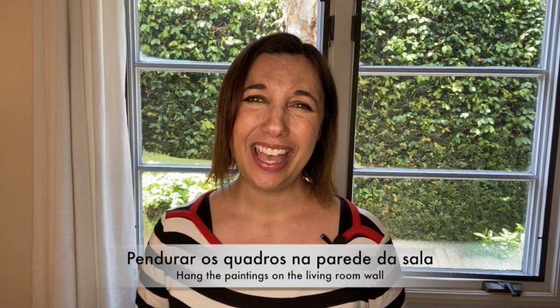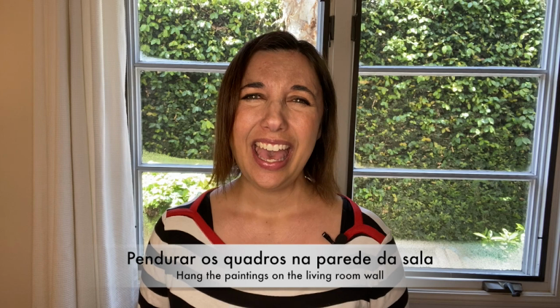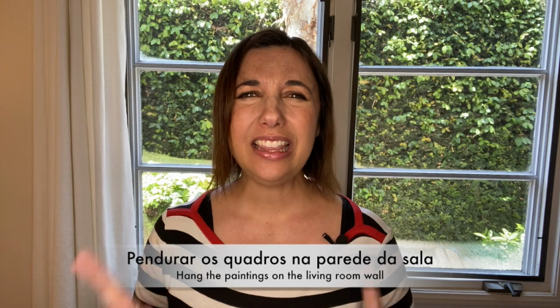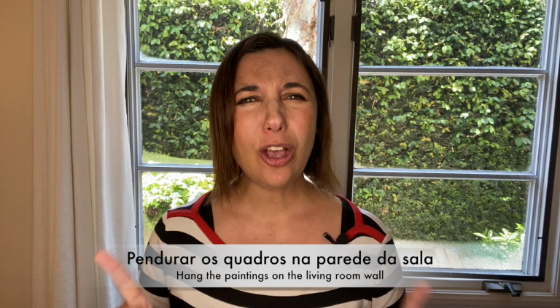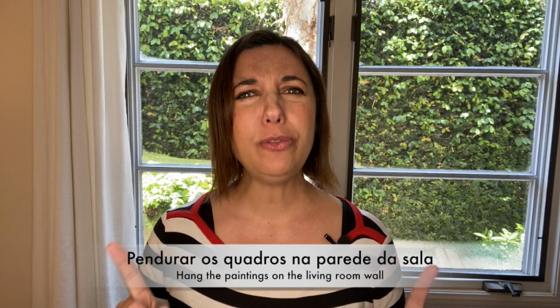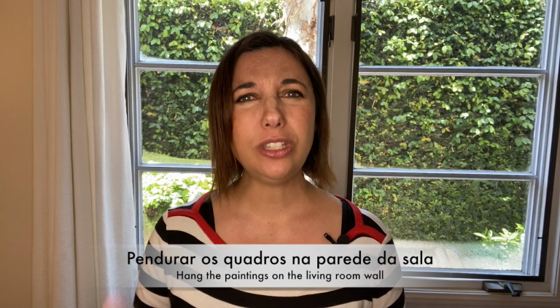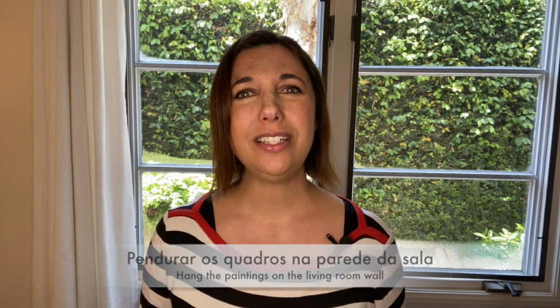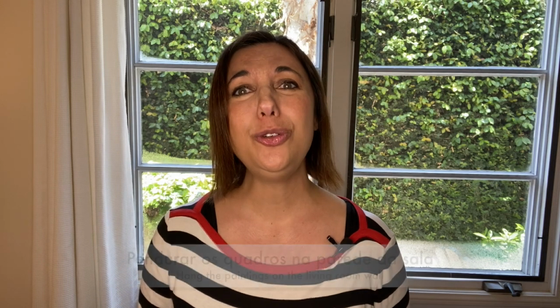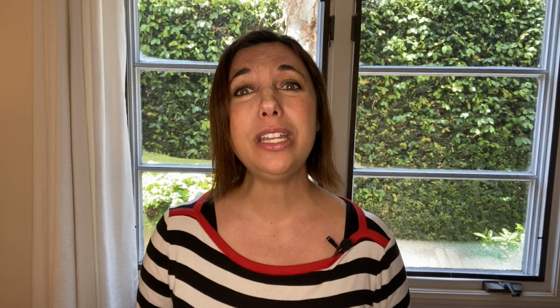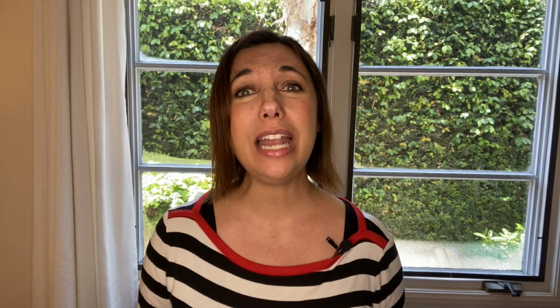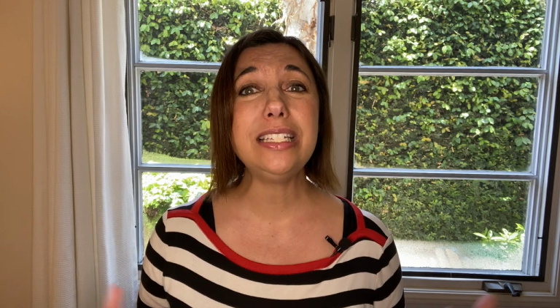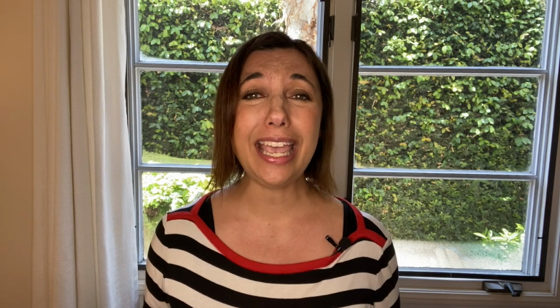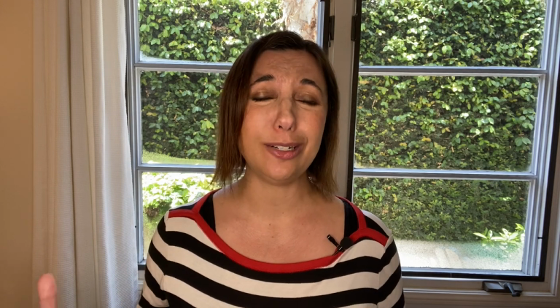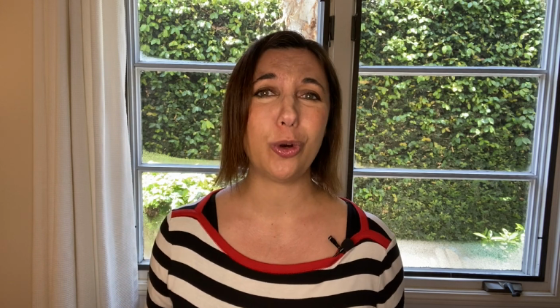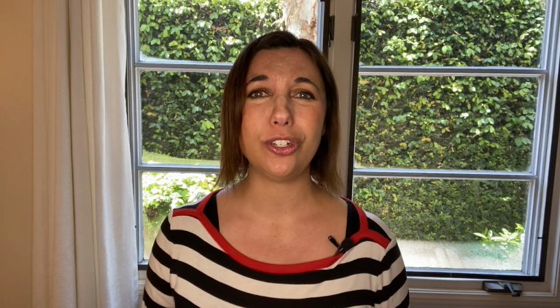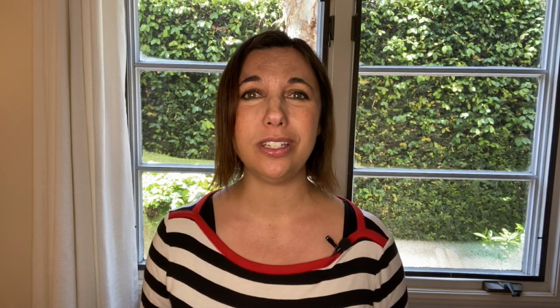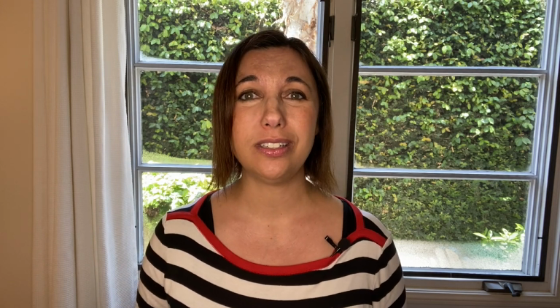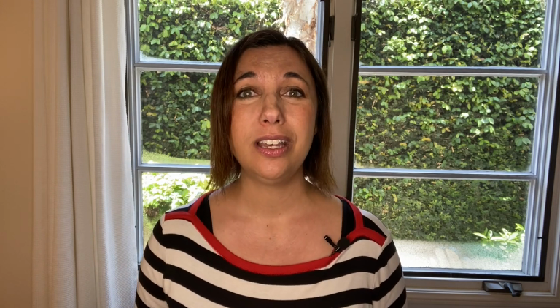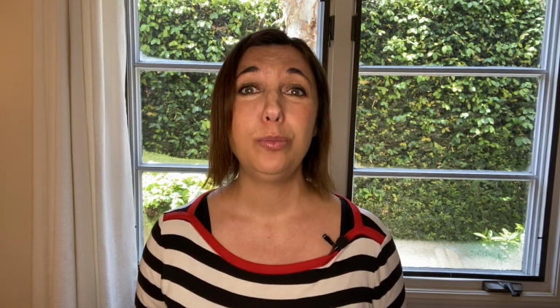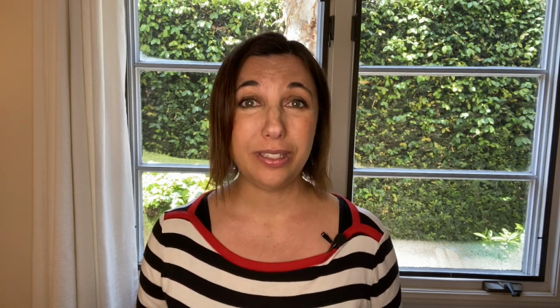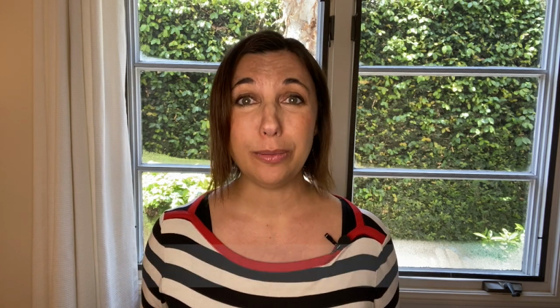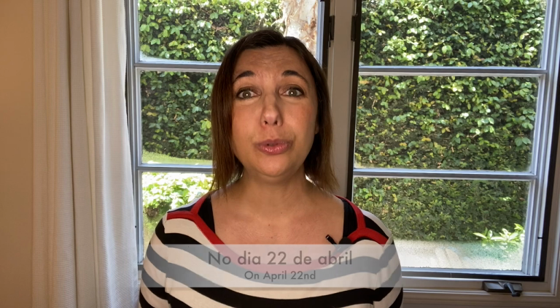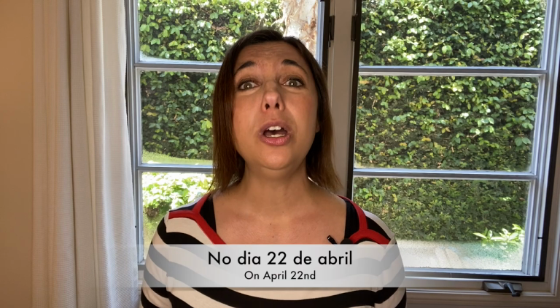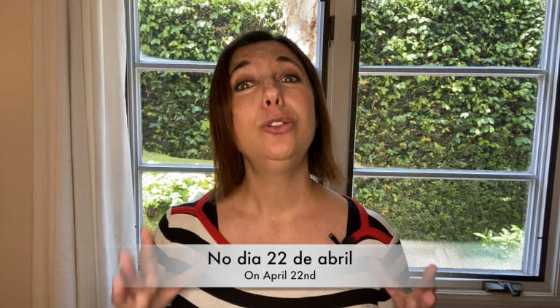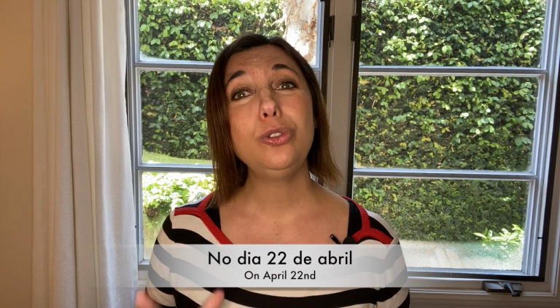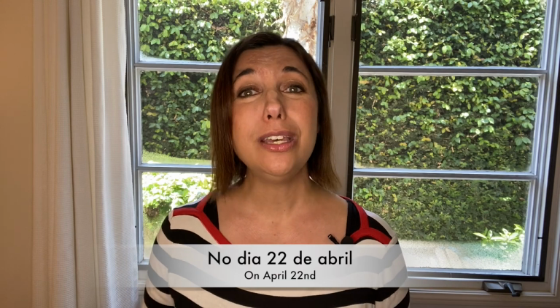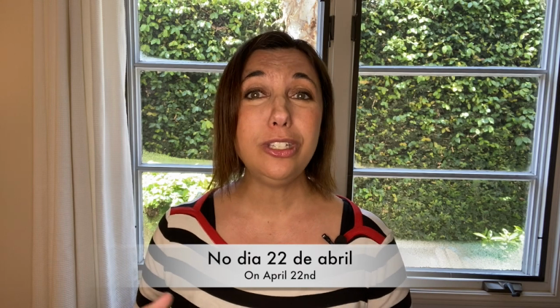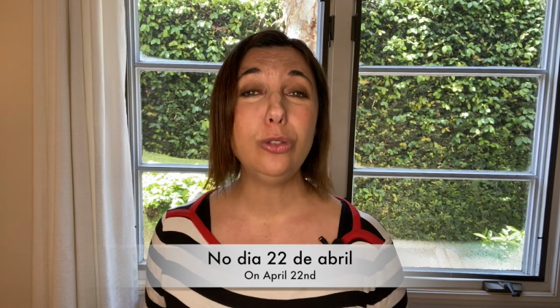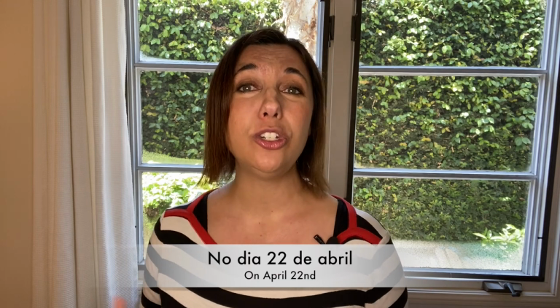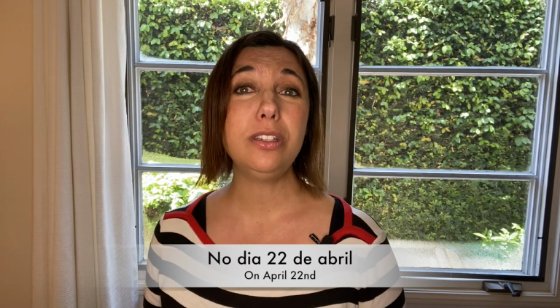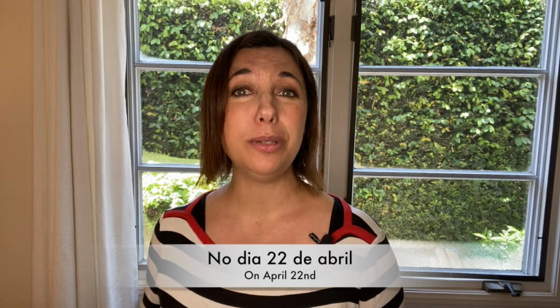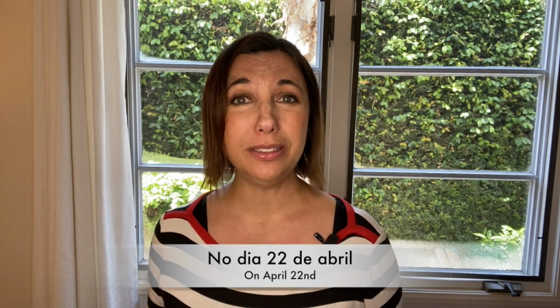At the top of your list, you can add the day in Portuguese. Por exemplo, no dia 22 de Abril.